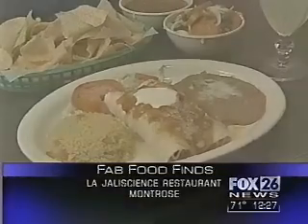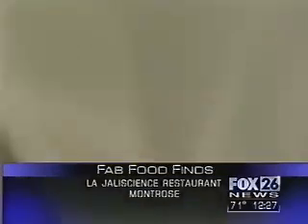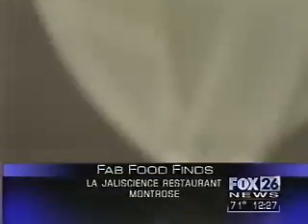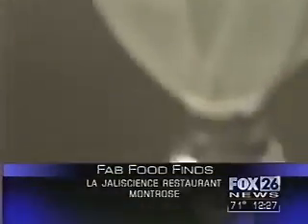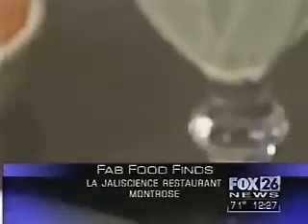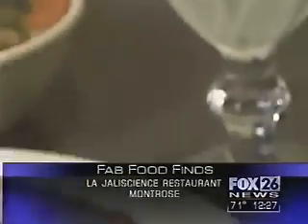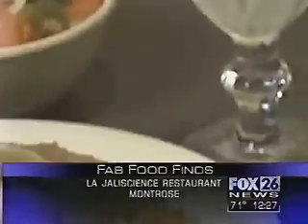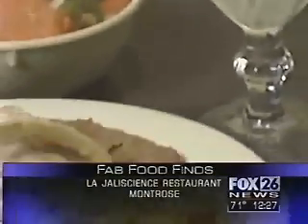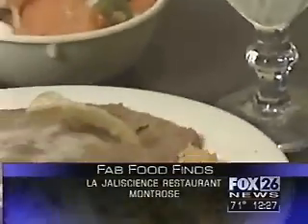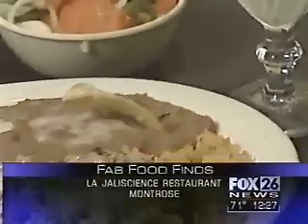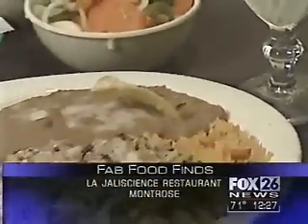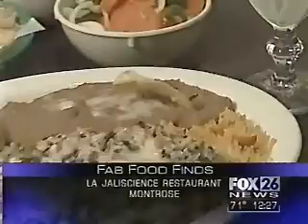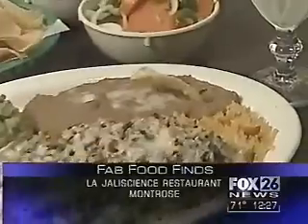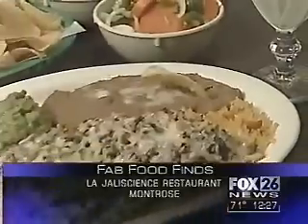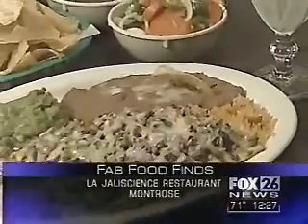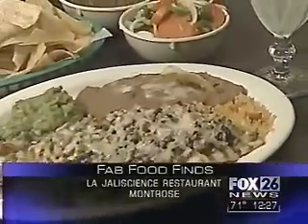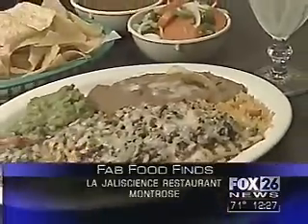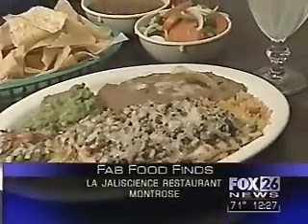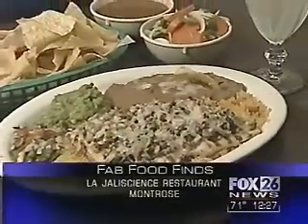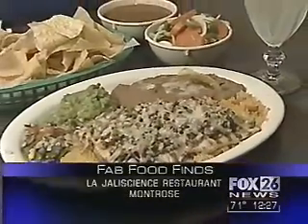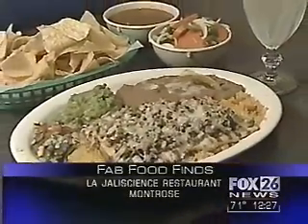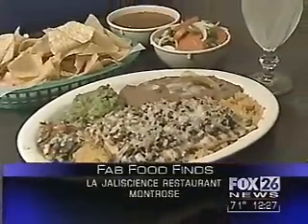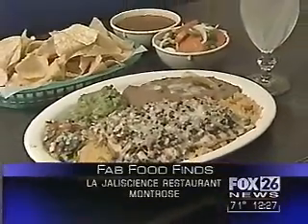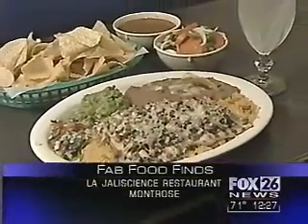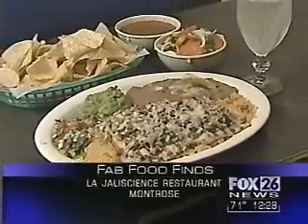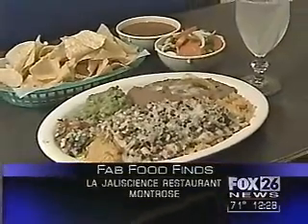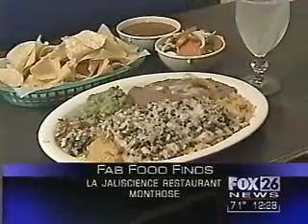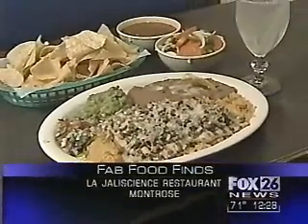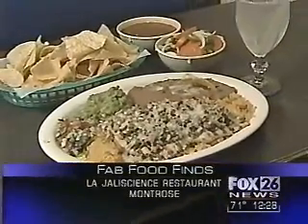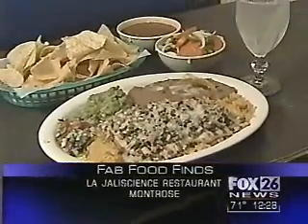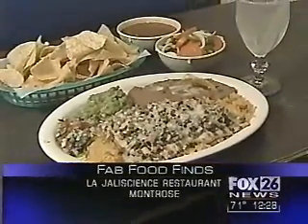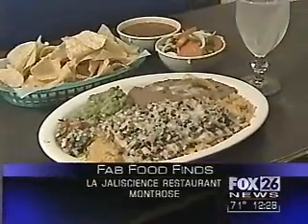And here's one of the house specials — it's the polo jaleciencia. That's a huge grilled chicken breast topped with cheese and mushrooms.